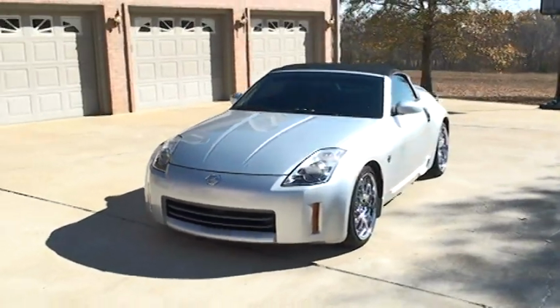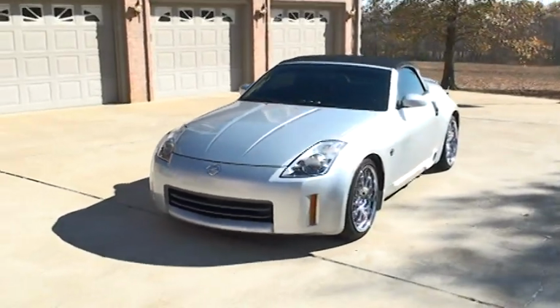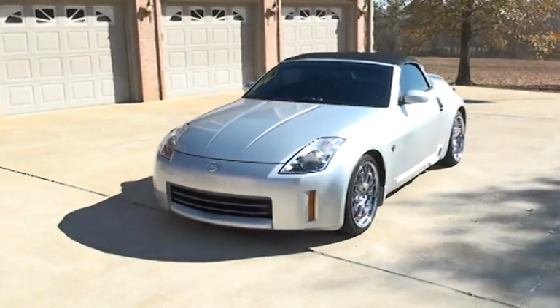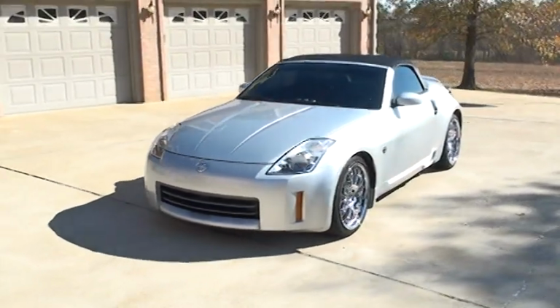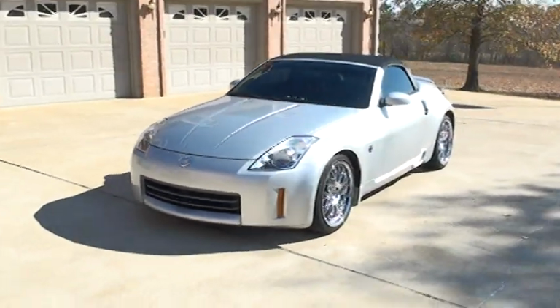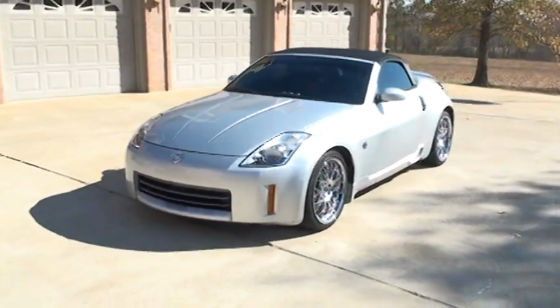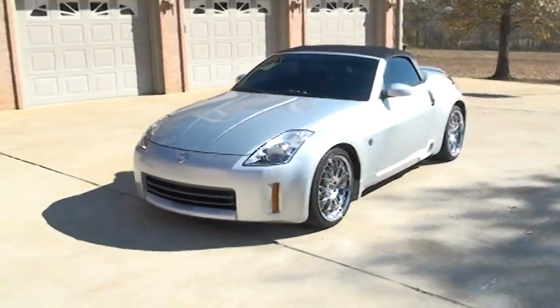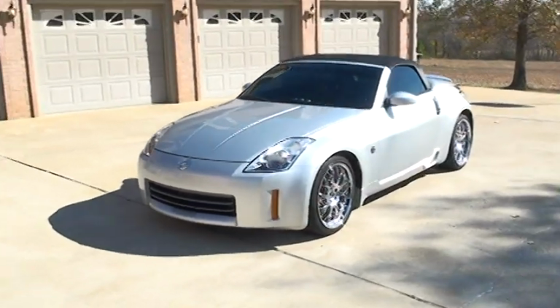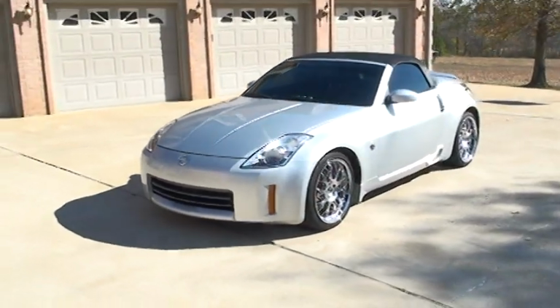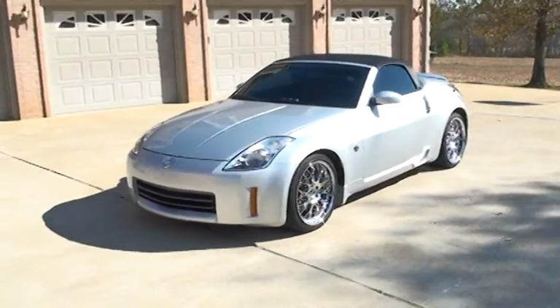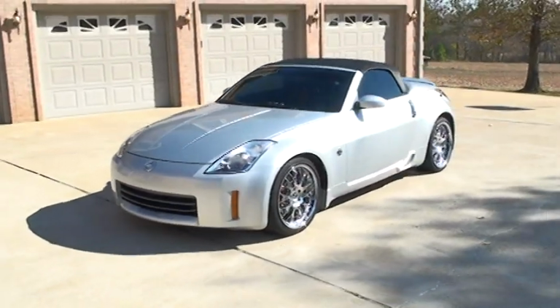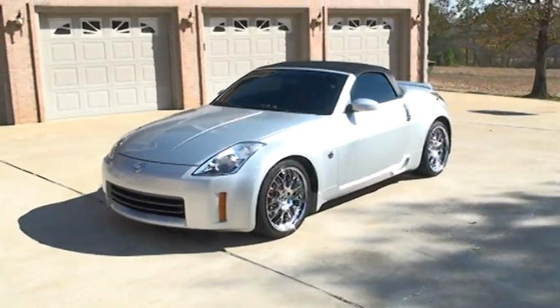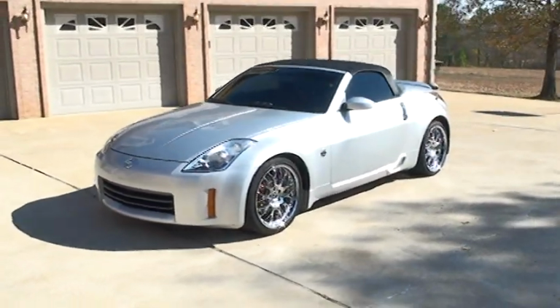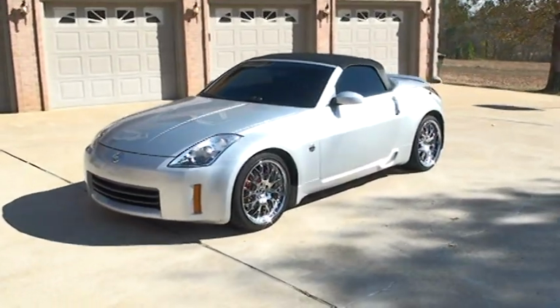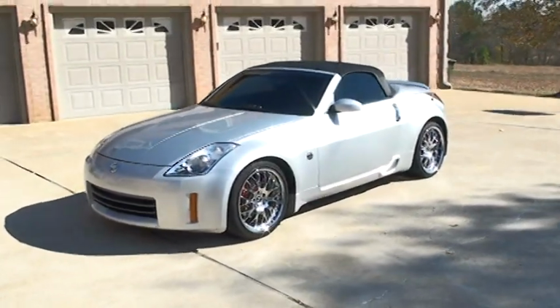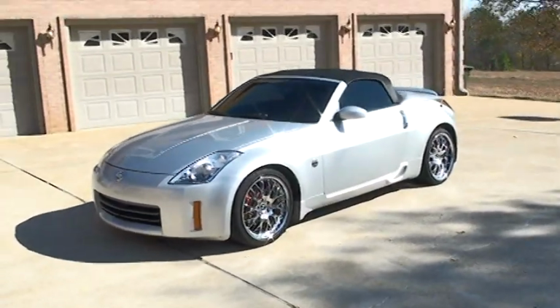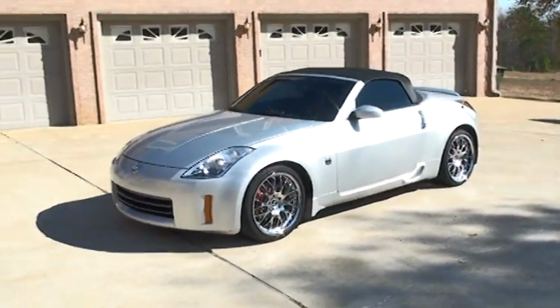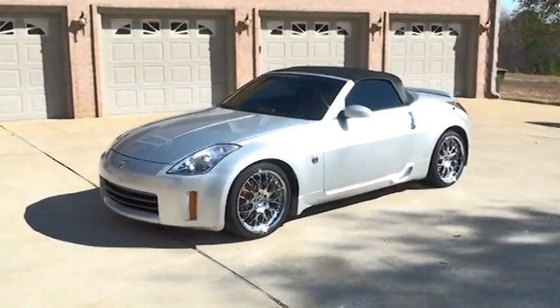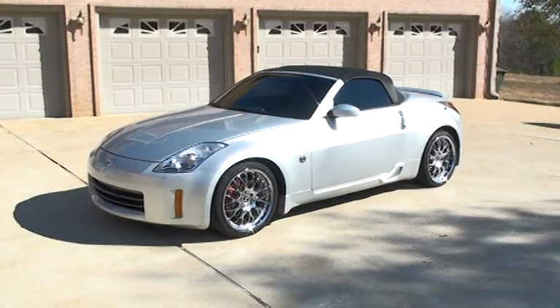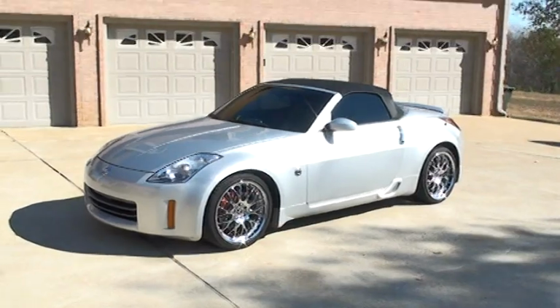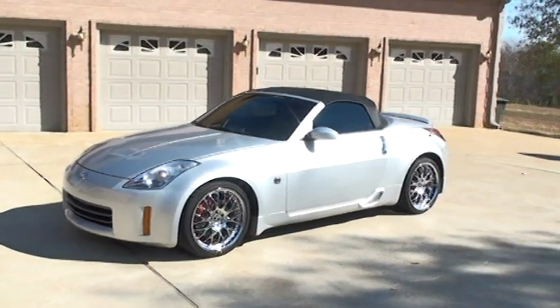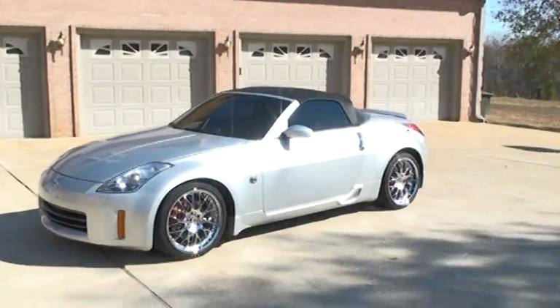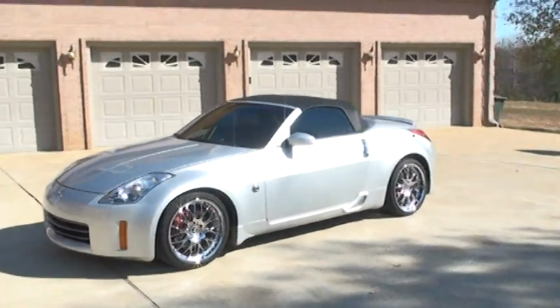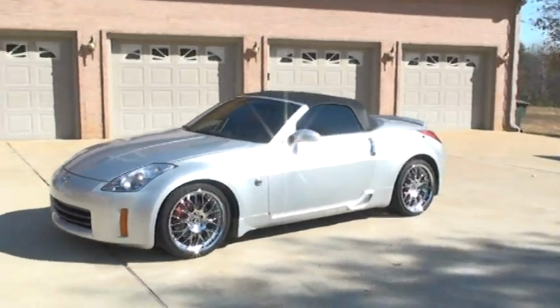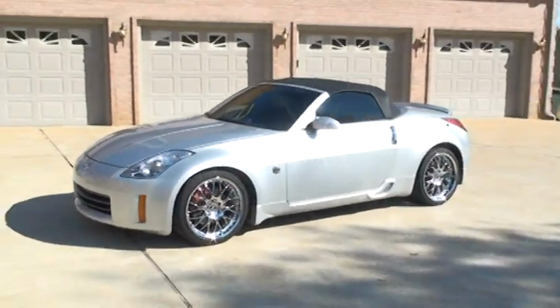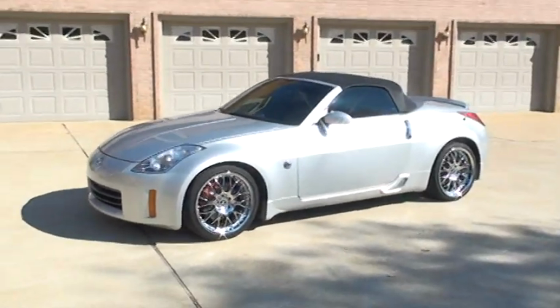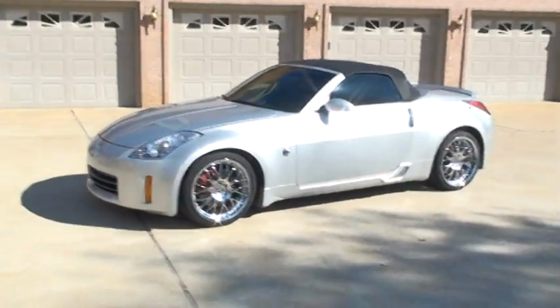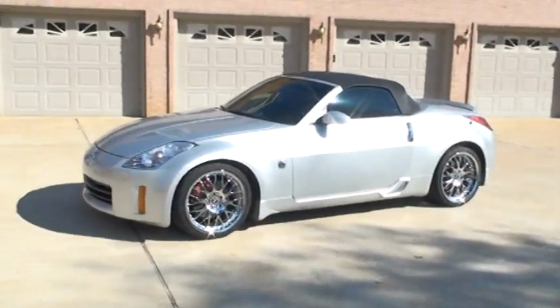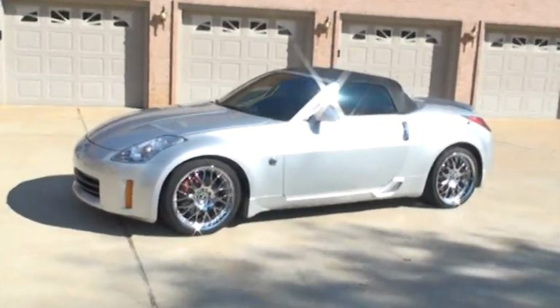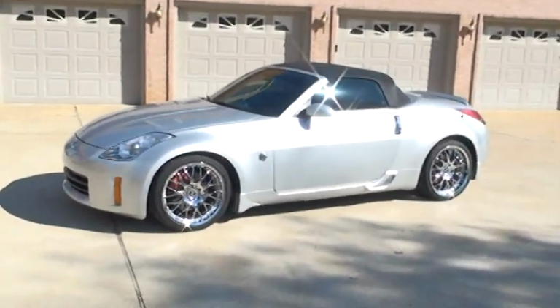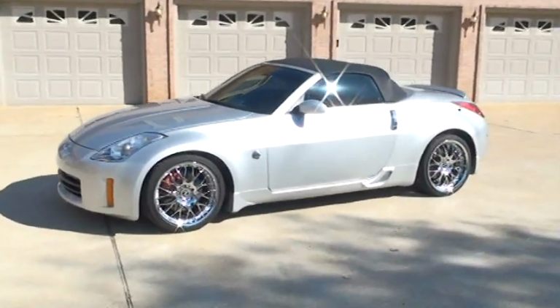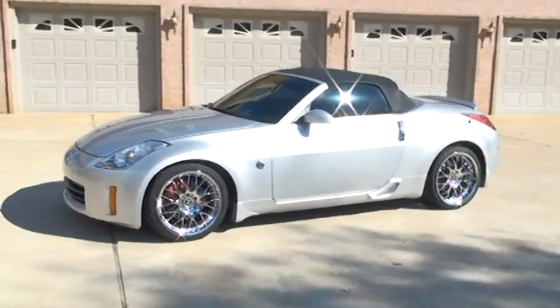Beautiful silver with black interior. Nice chrome wheels, 19-inch tires.